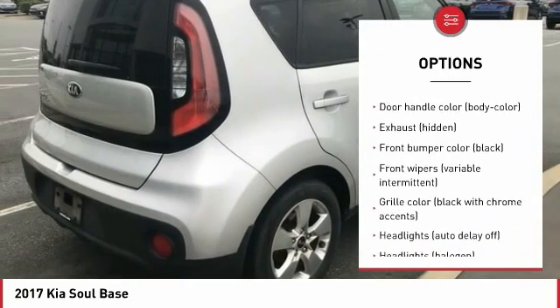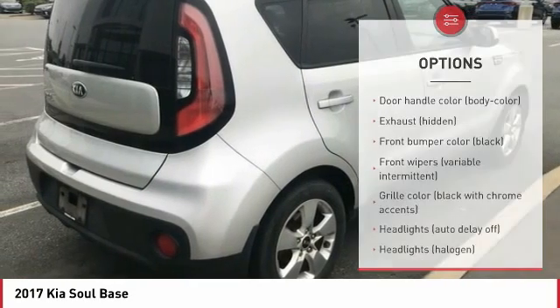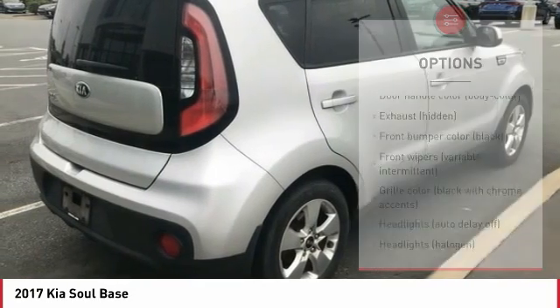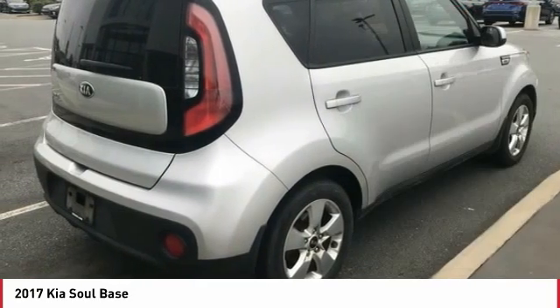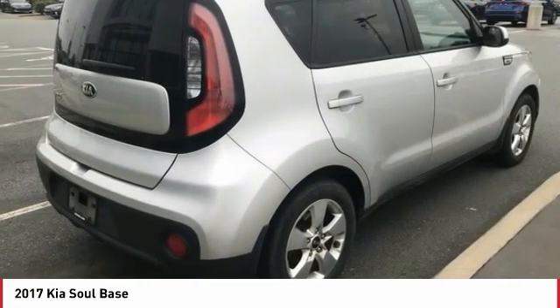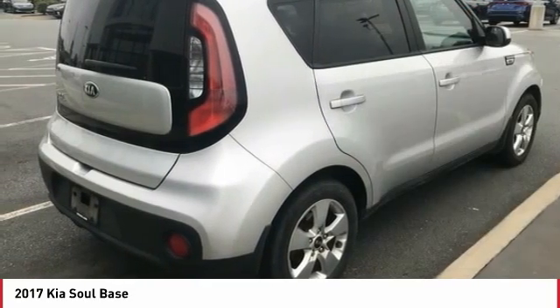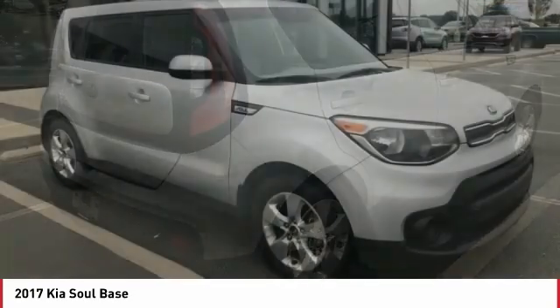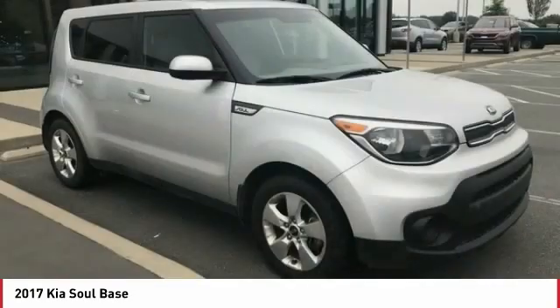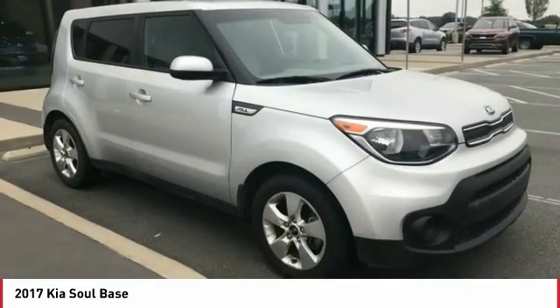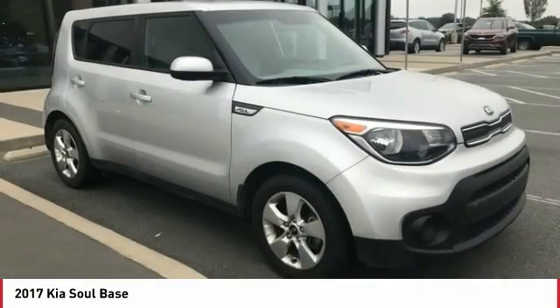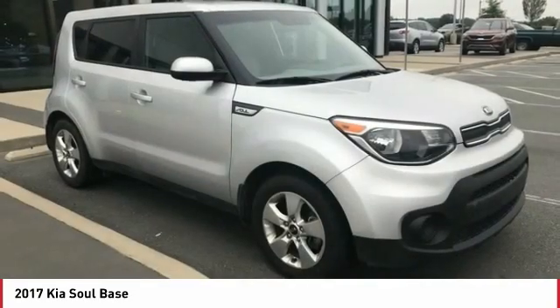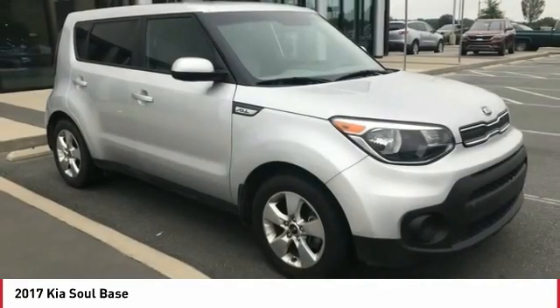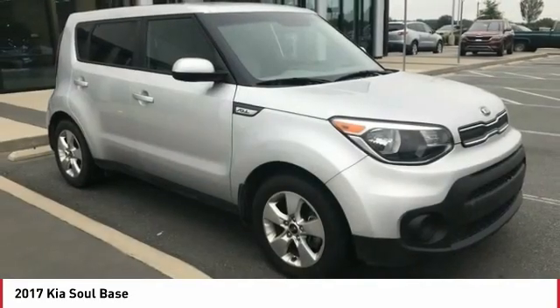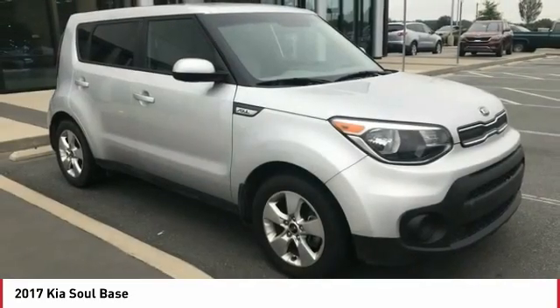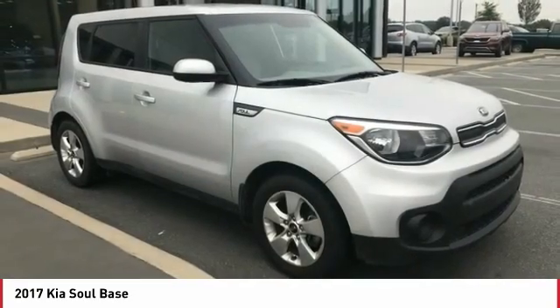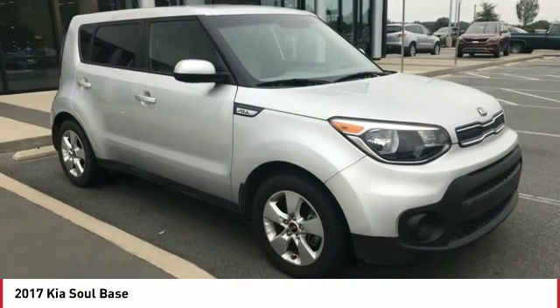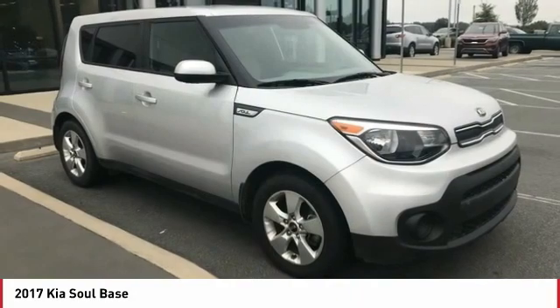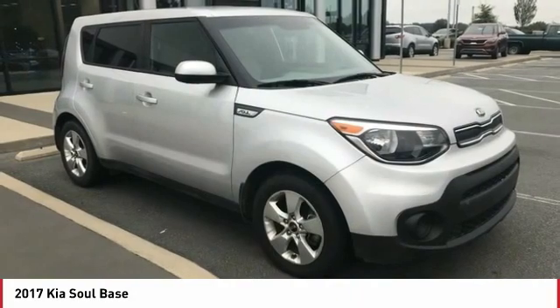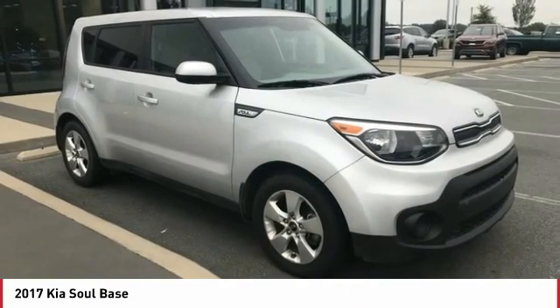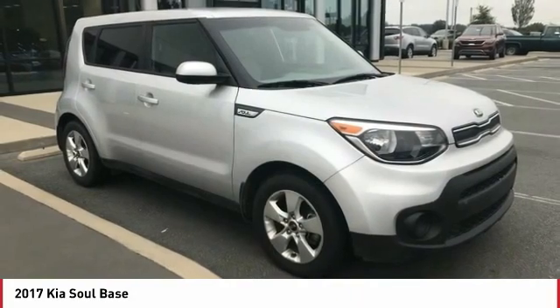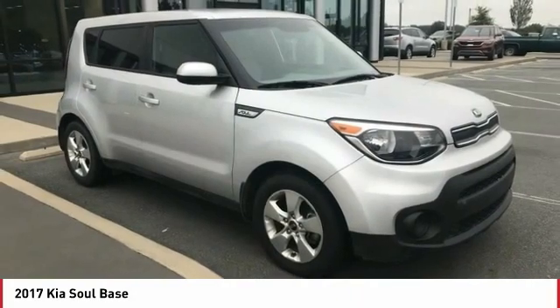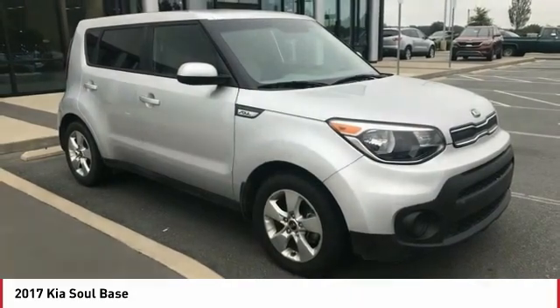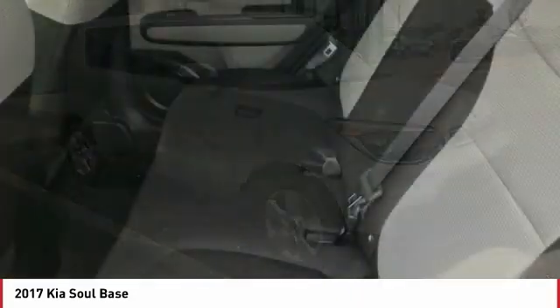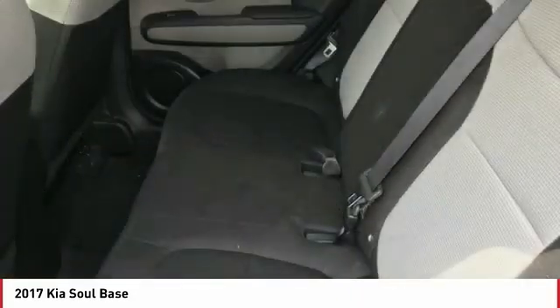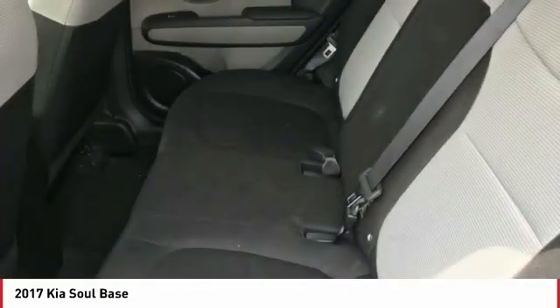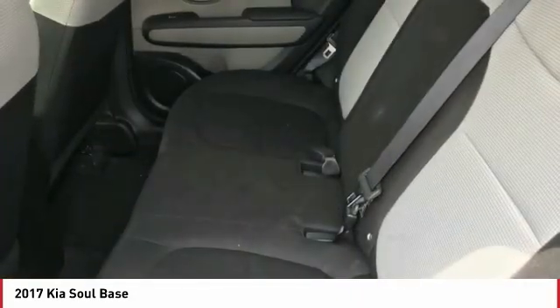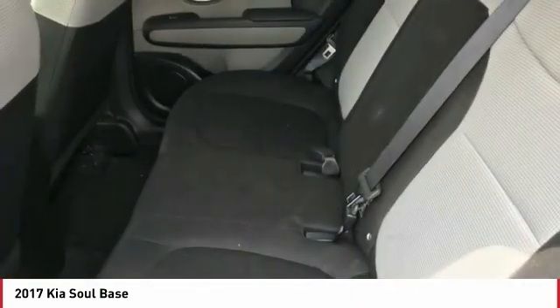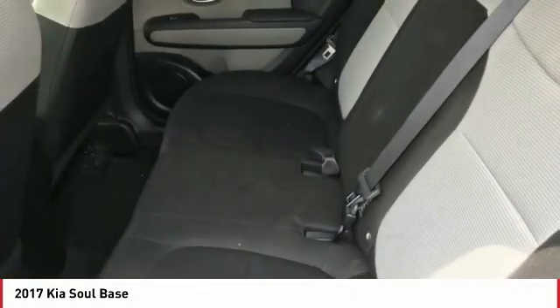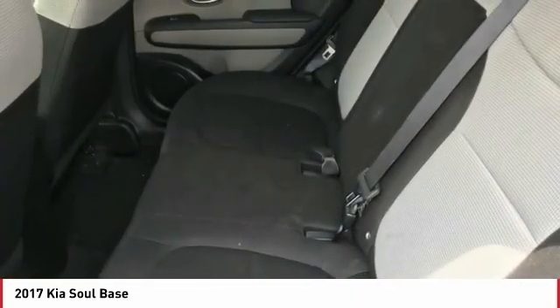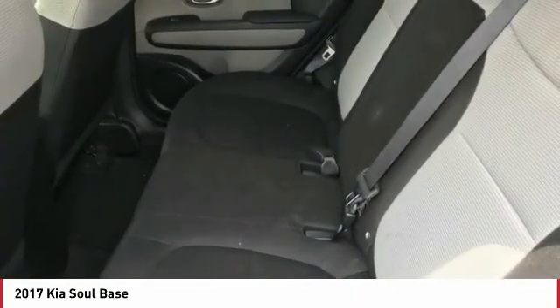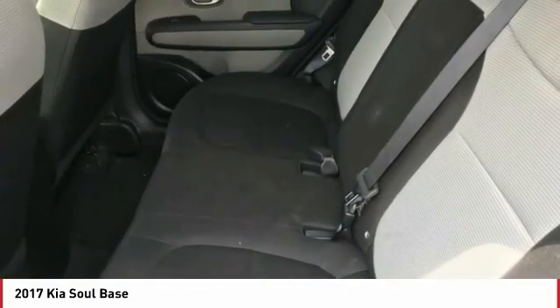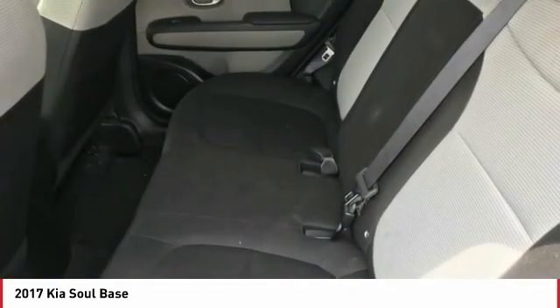Mirror memory, braking assist, power brakes, battery saver. This isn't just a vehicle, it's an experience.